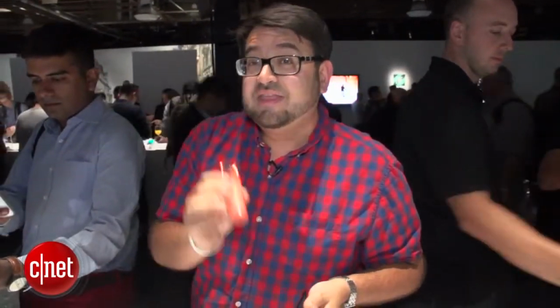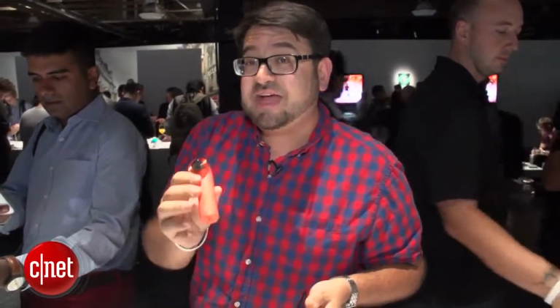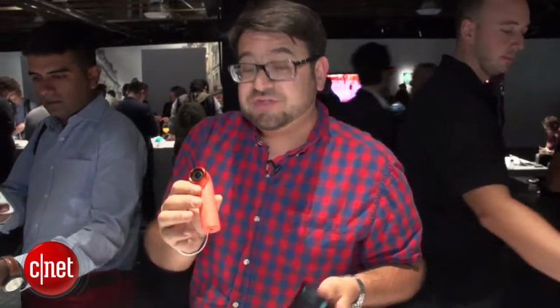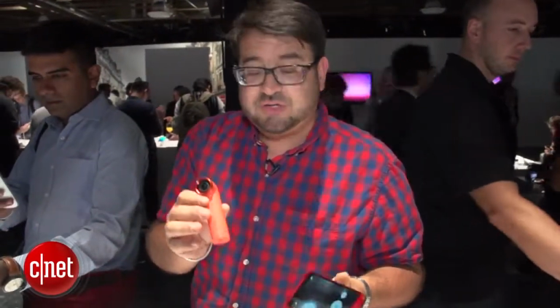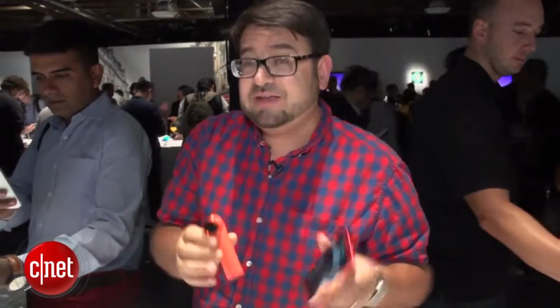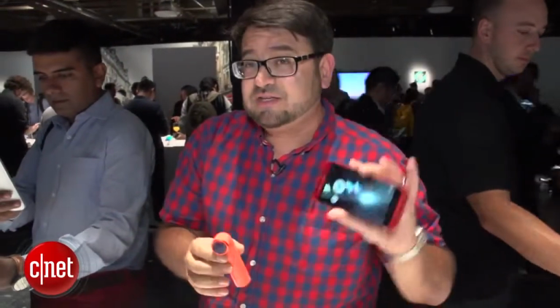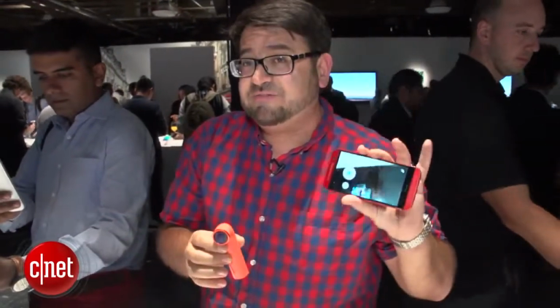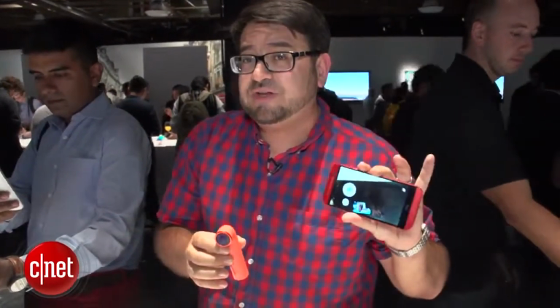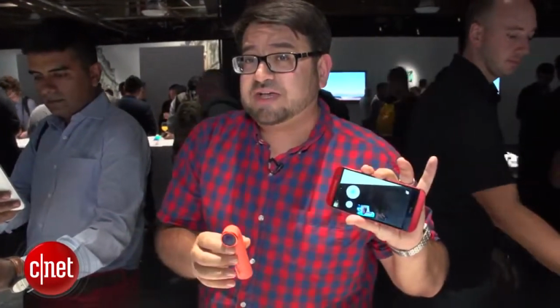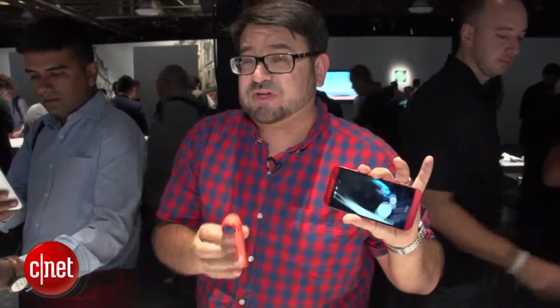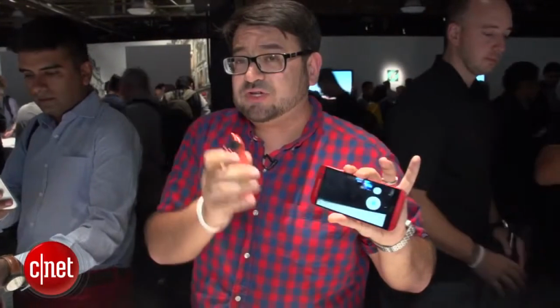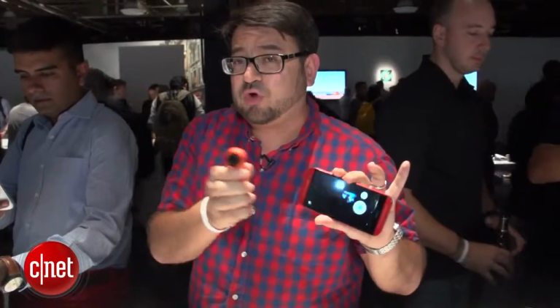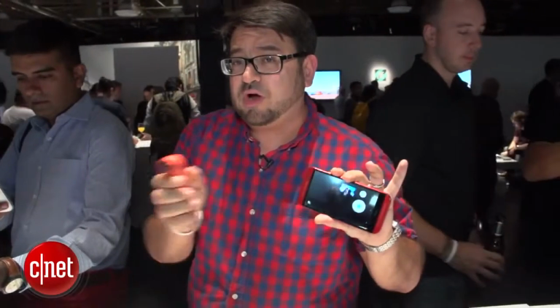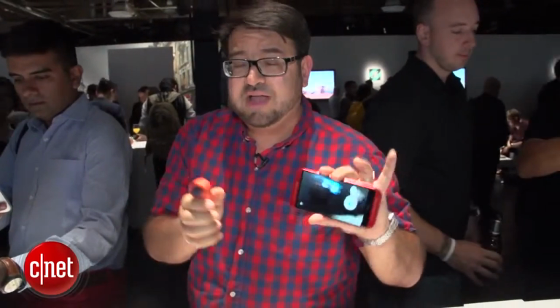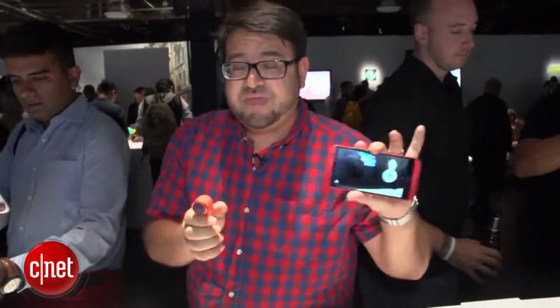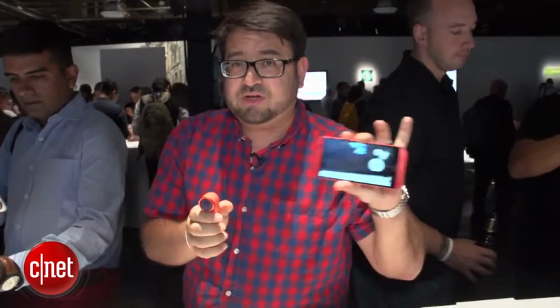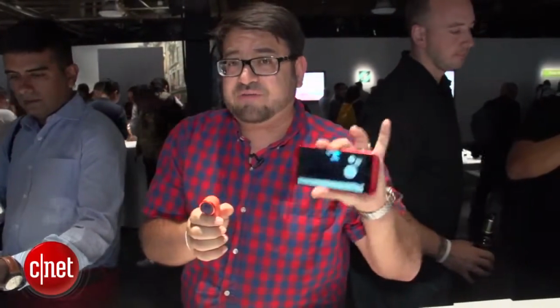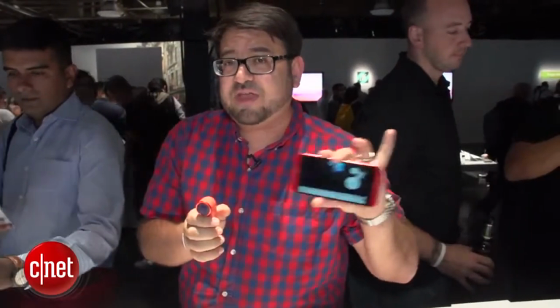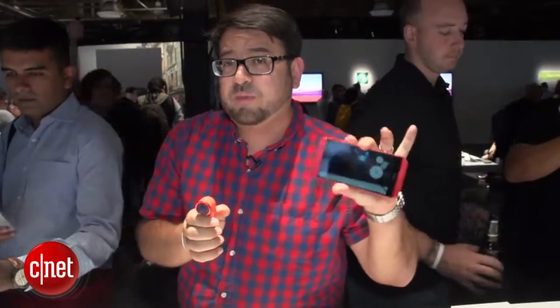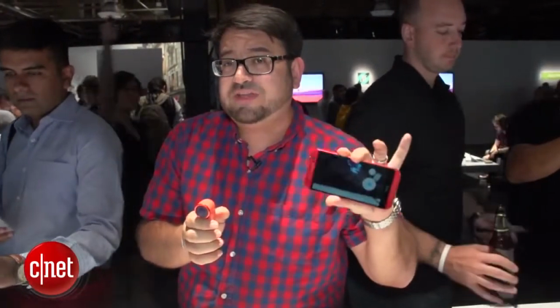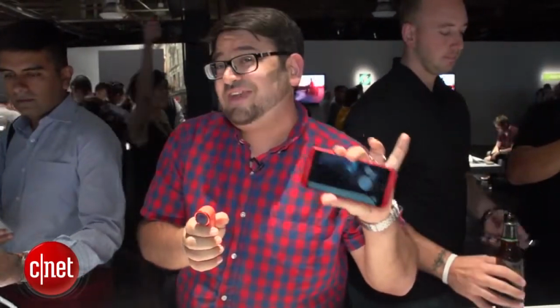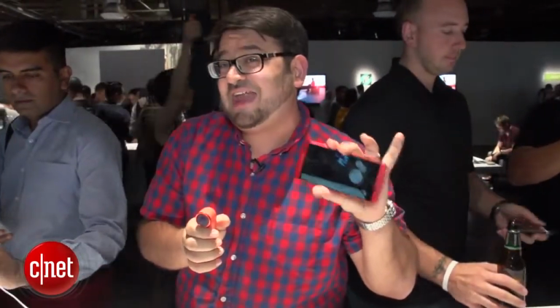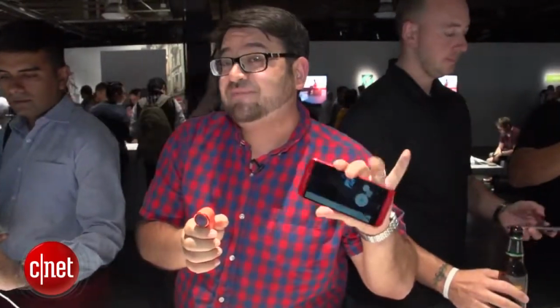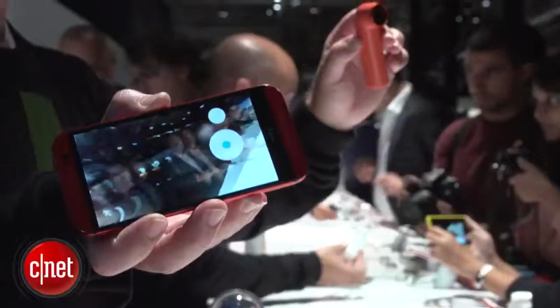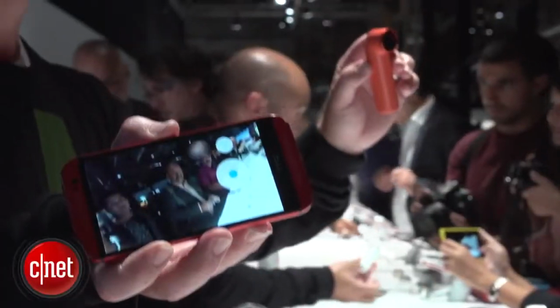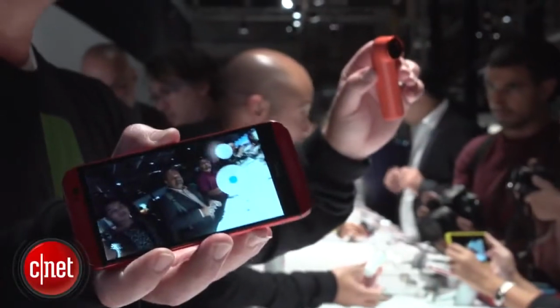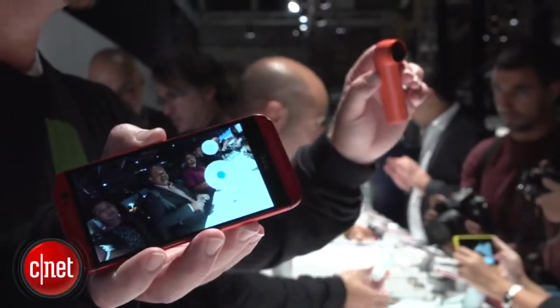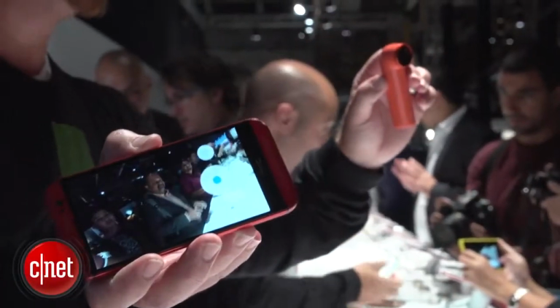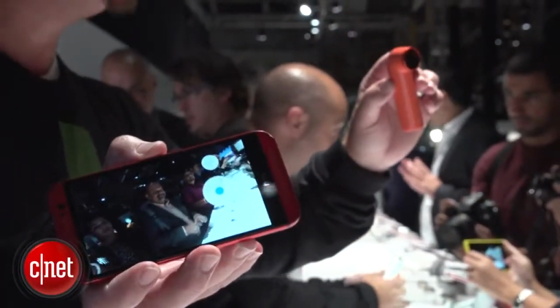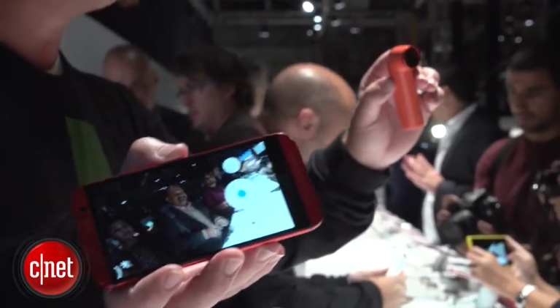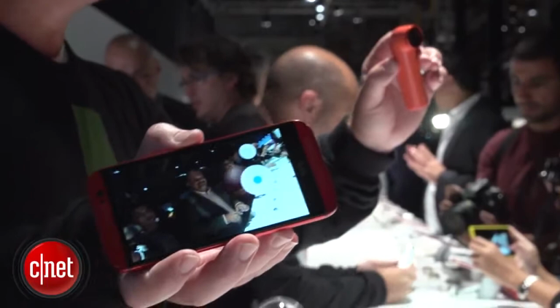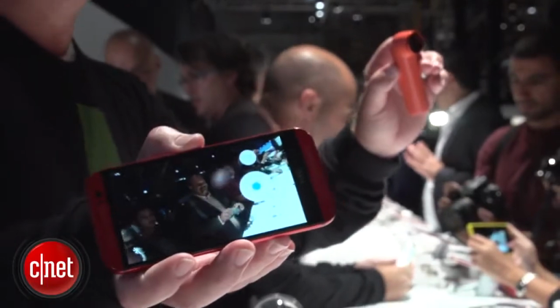This is also meant to be a phone accessory, so you can record and look at everything remotely via an app that's available for Android and iOS.